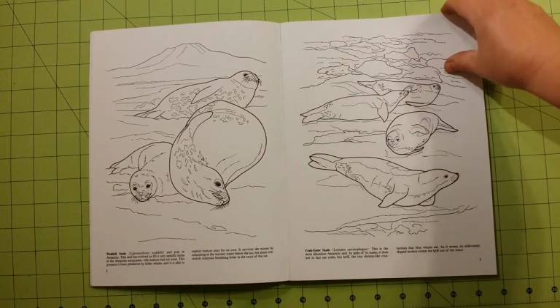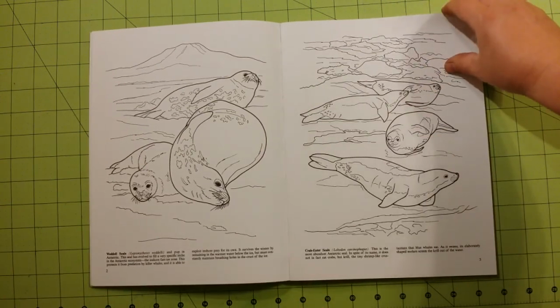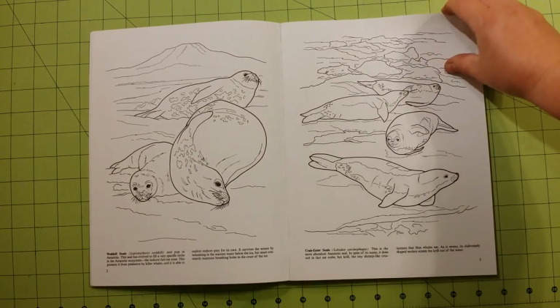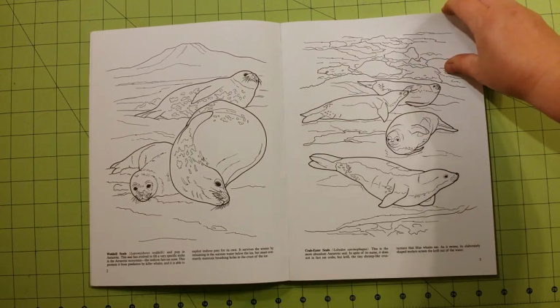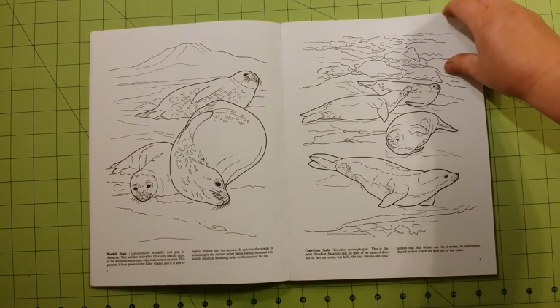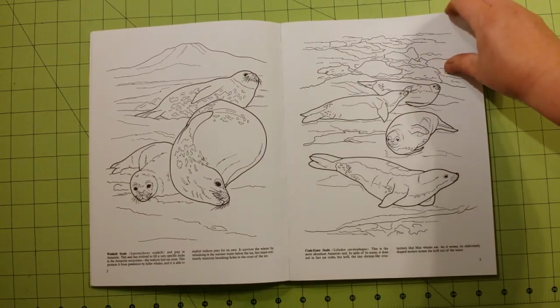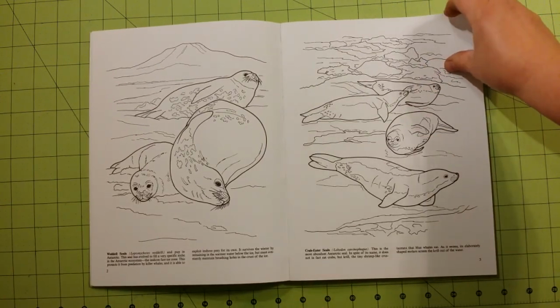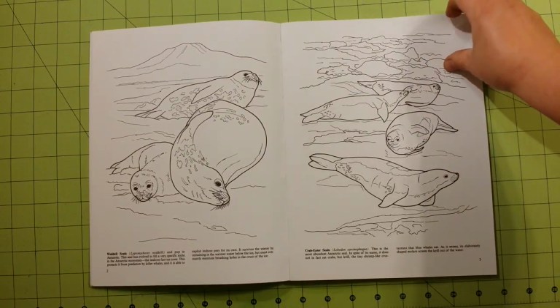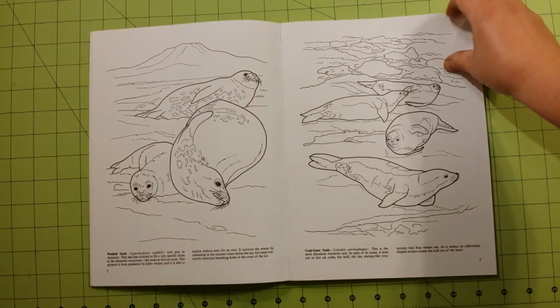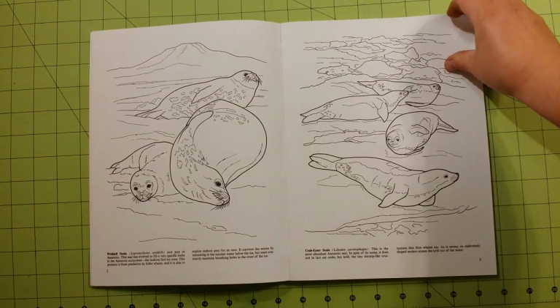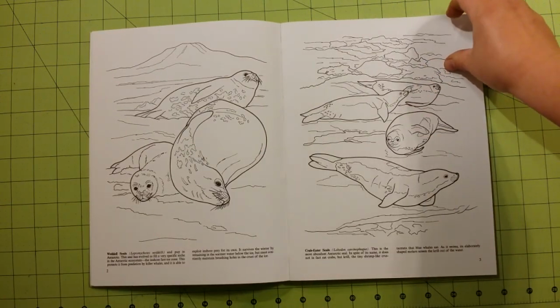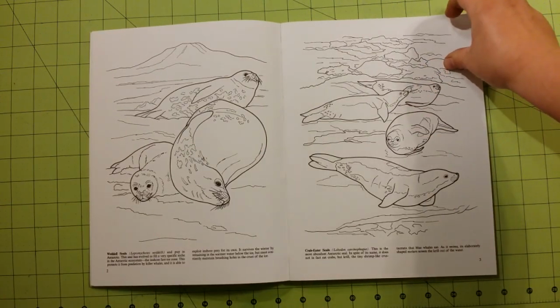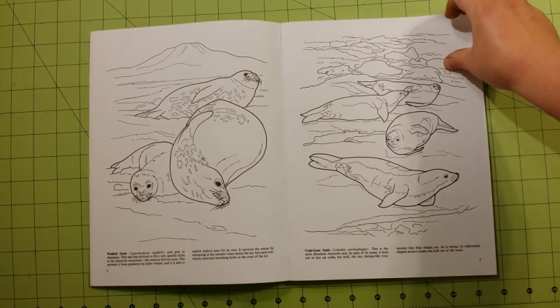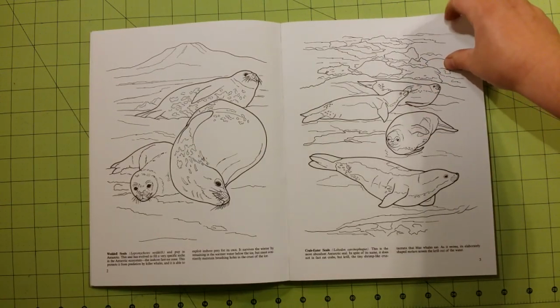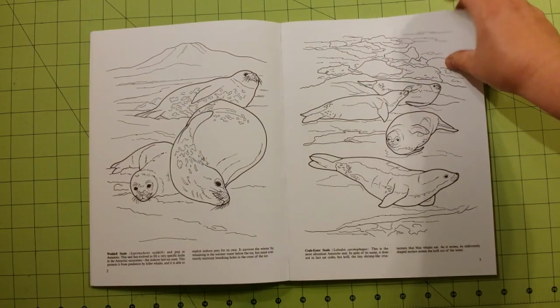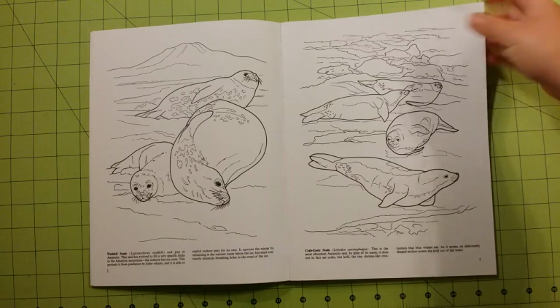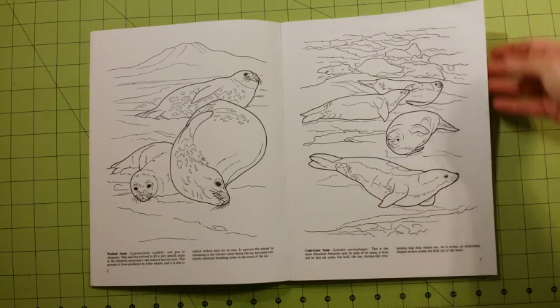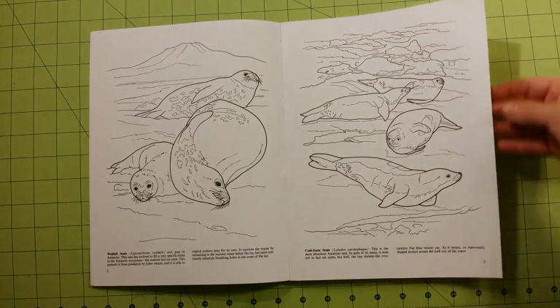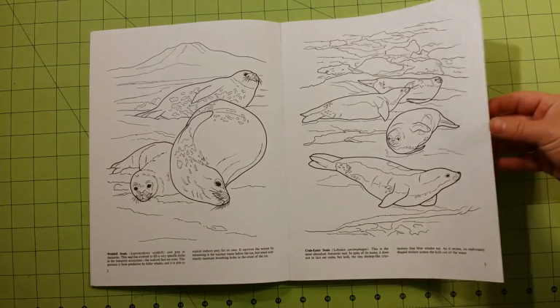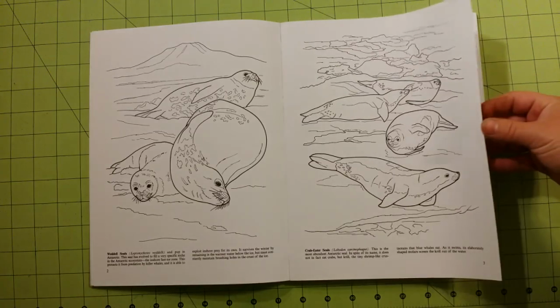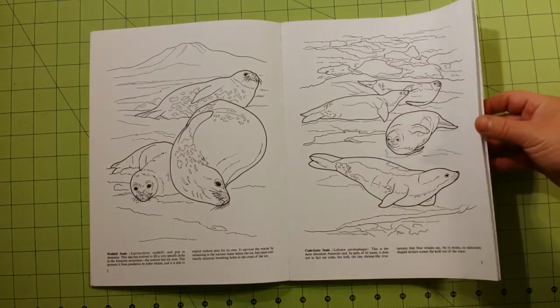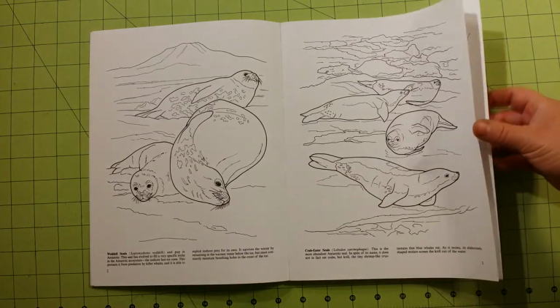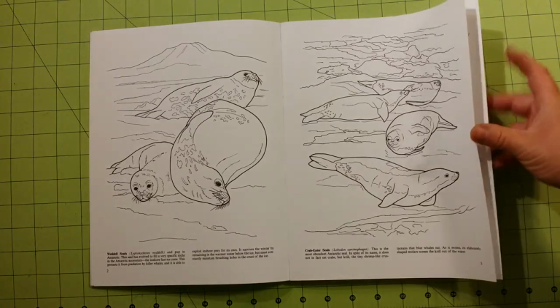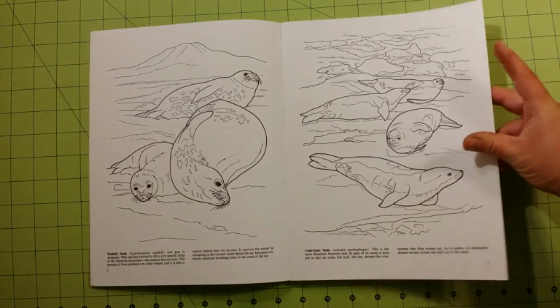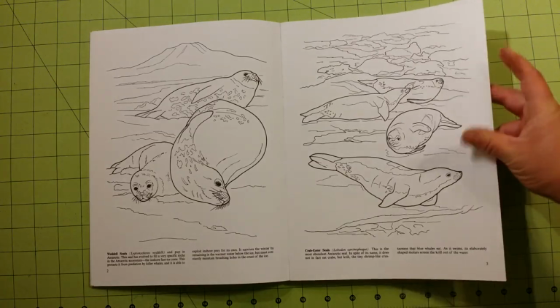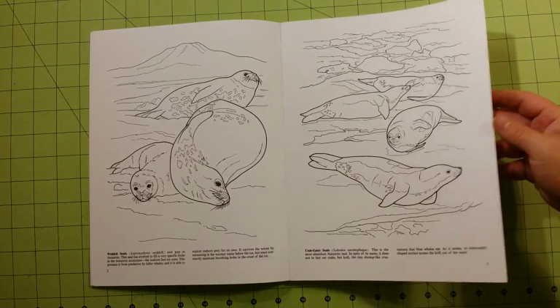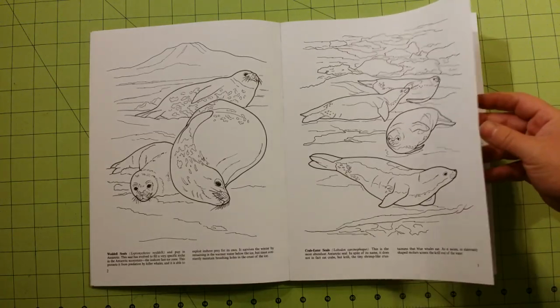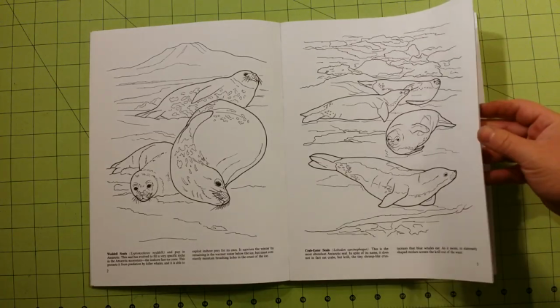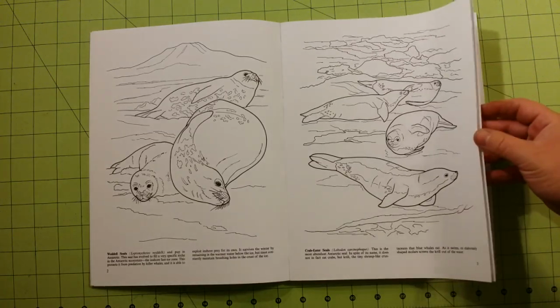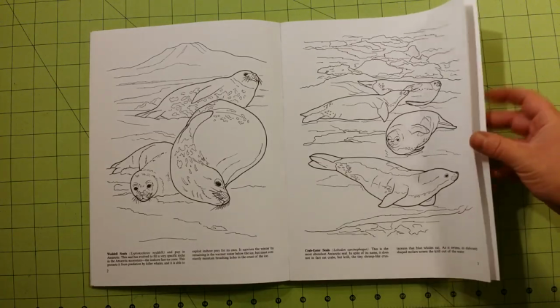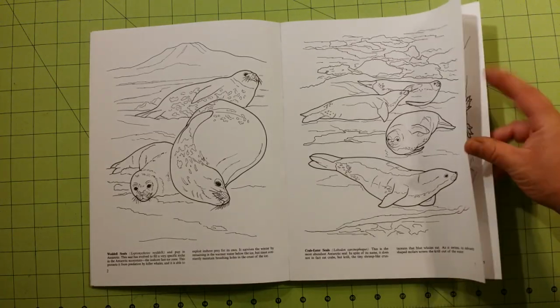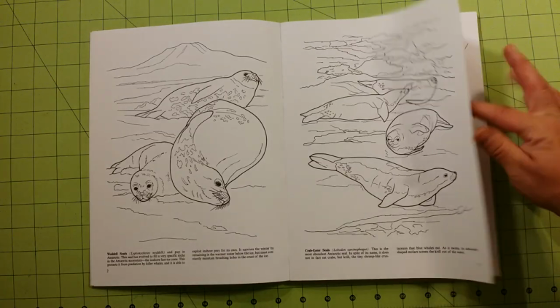Each page has a paragraph about the colors and location where the animal pictured is found.